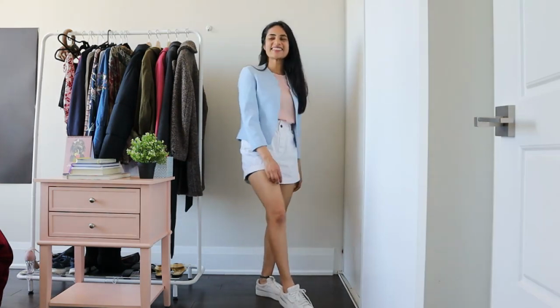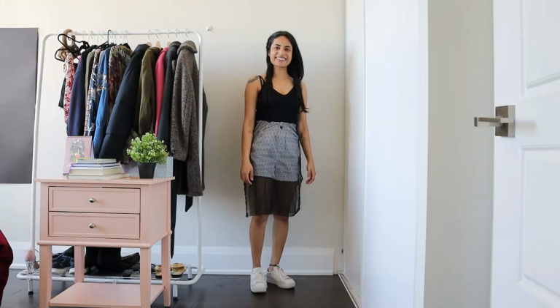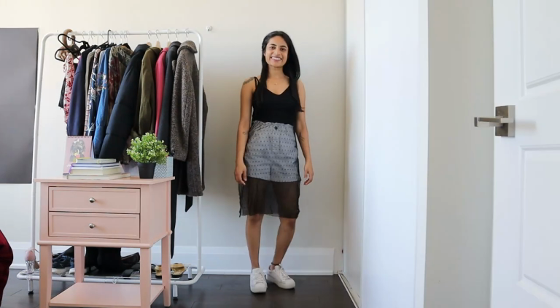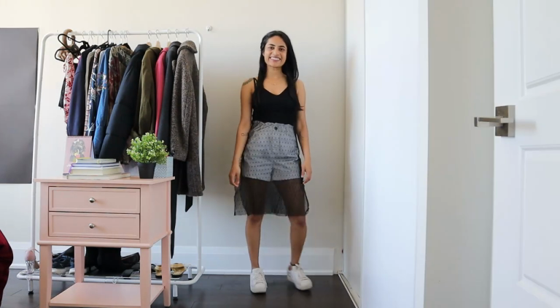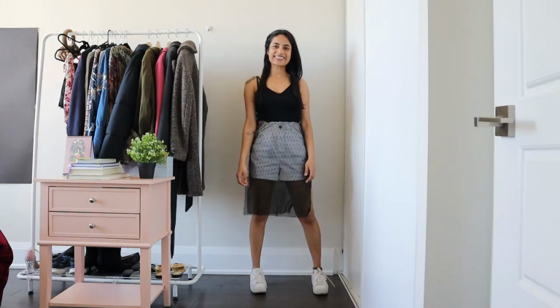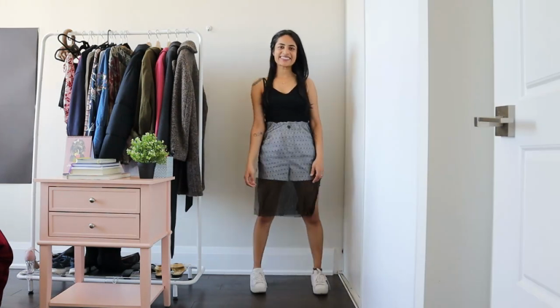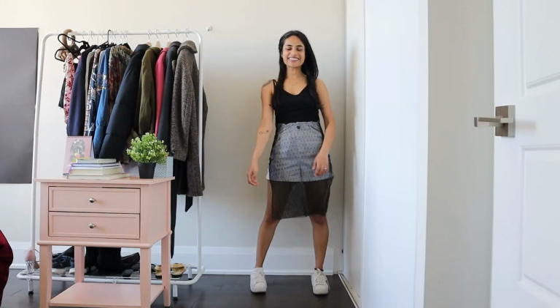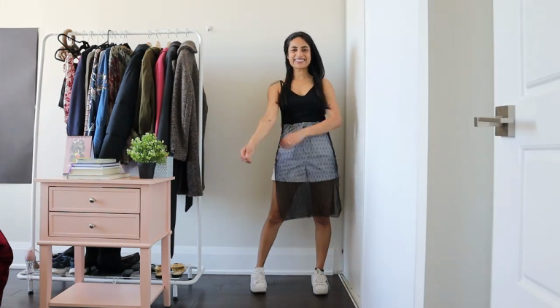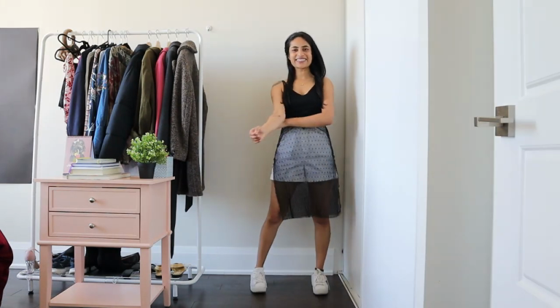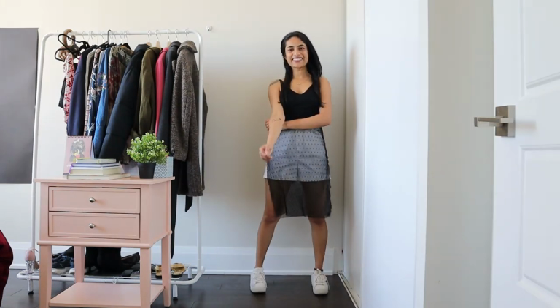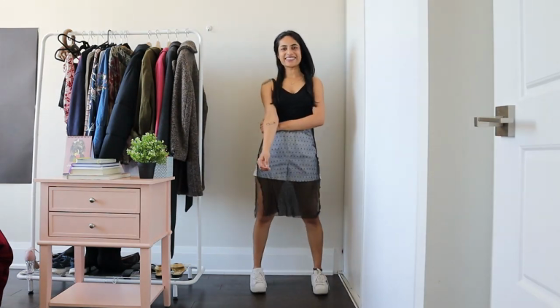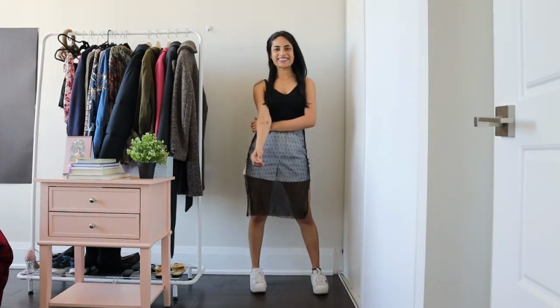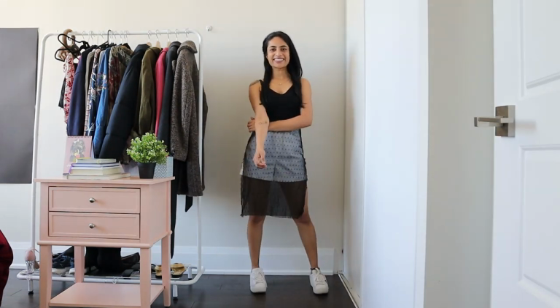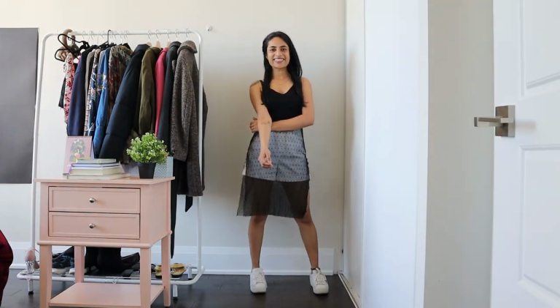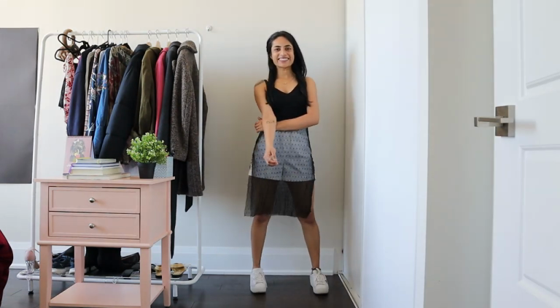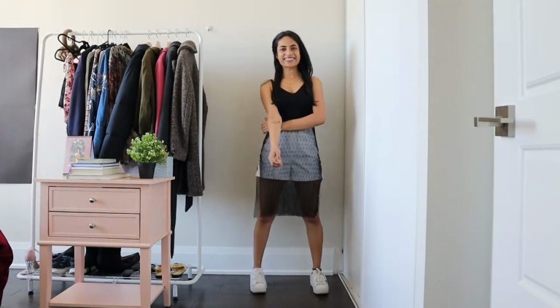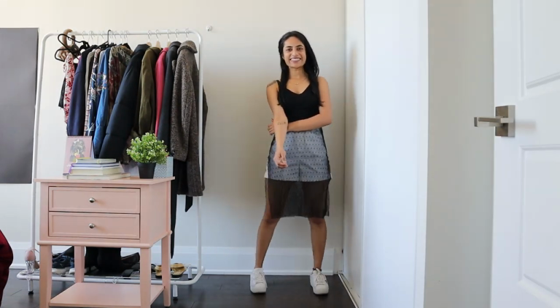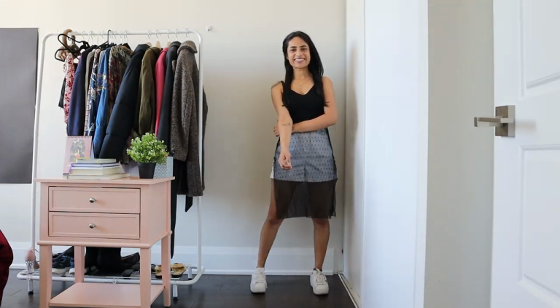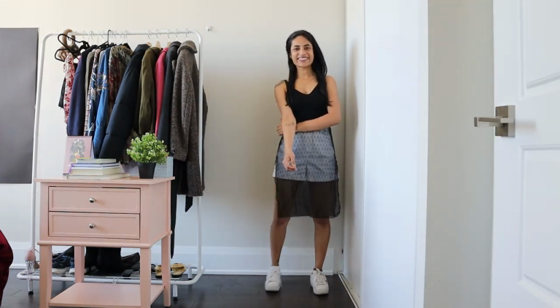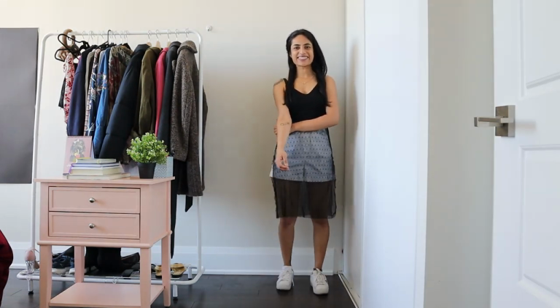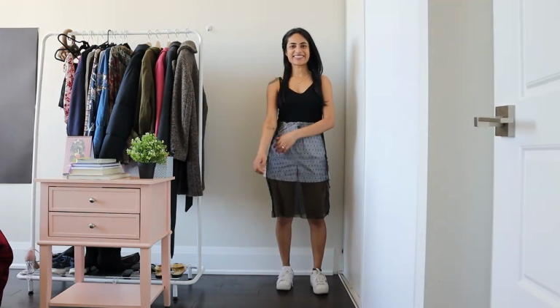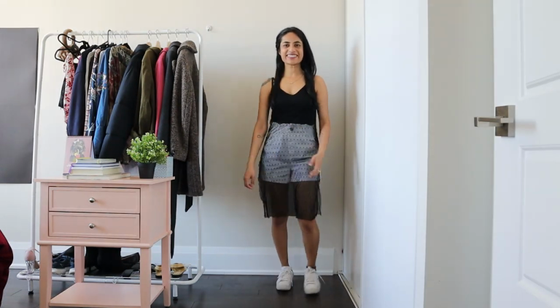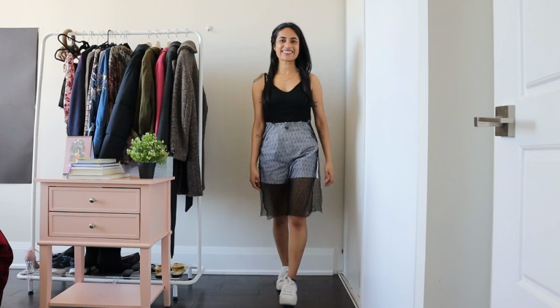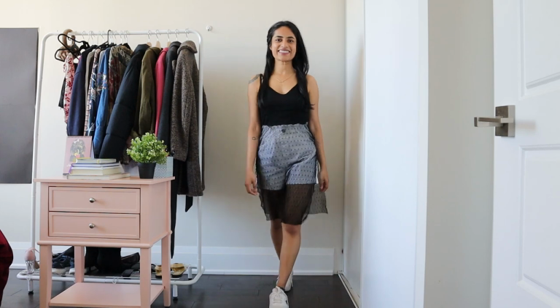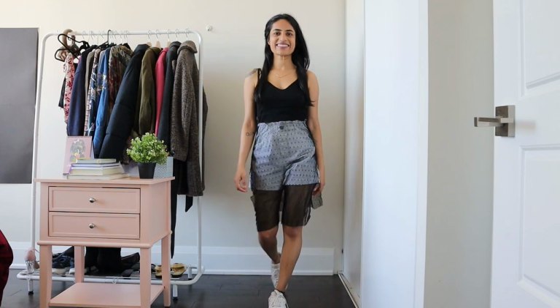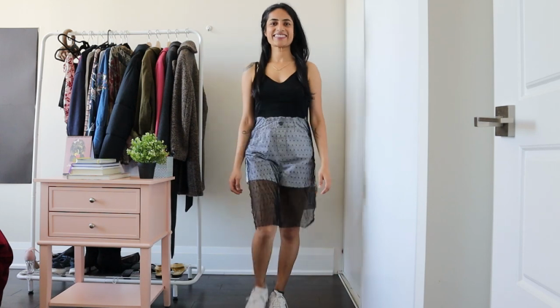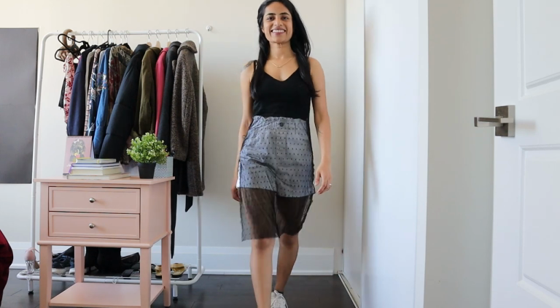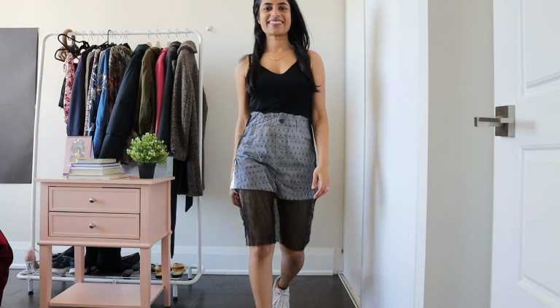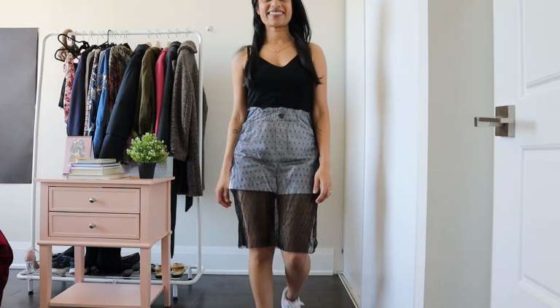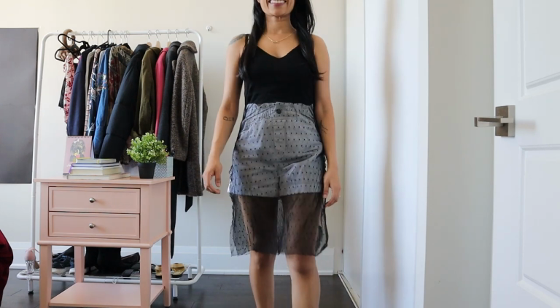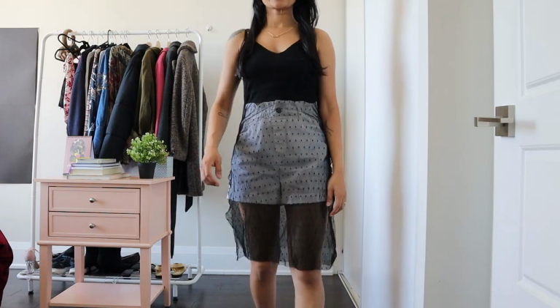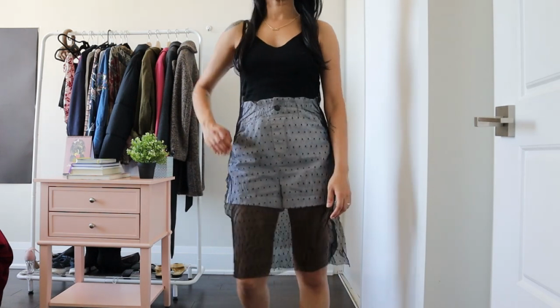For the seventh look, I pair my shorts with a long black mesh top for a two-tone effect.